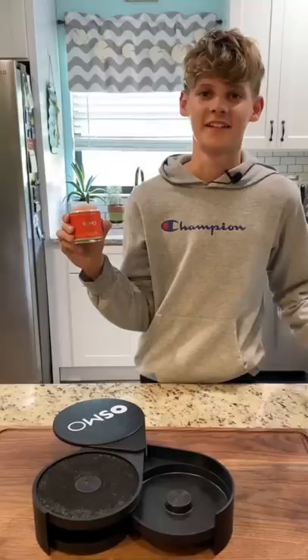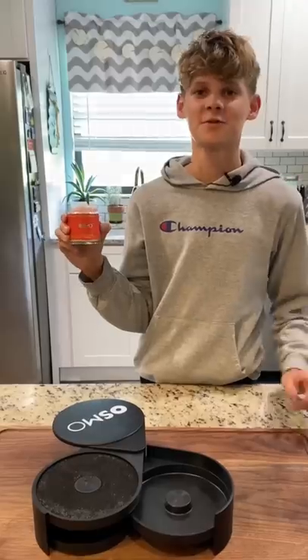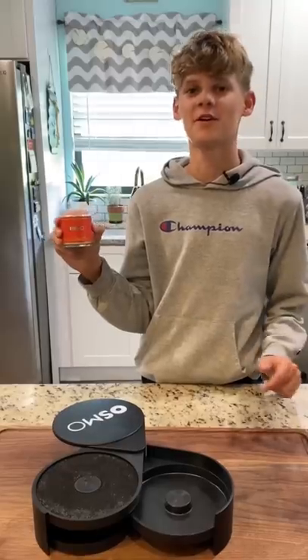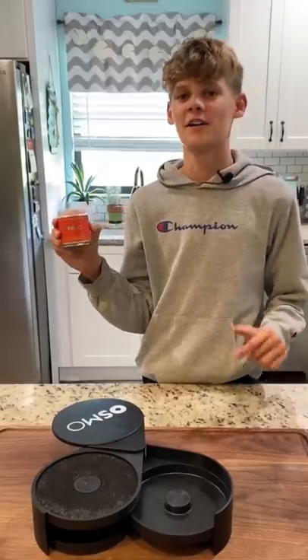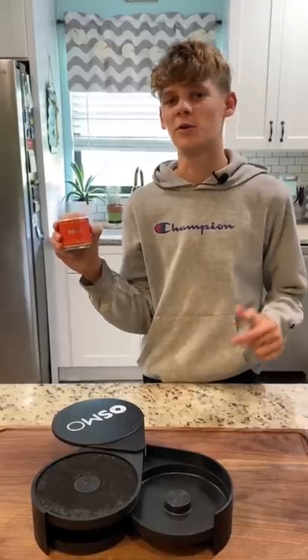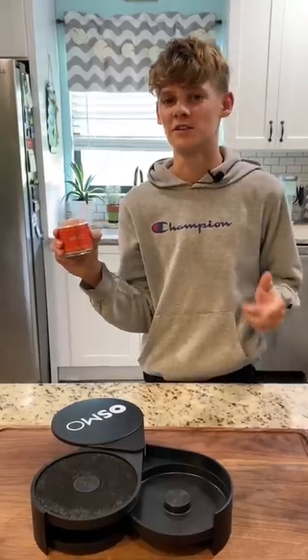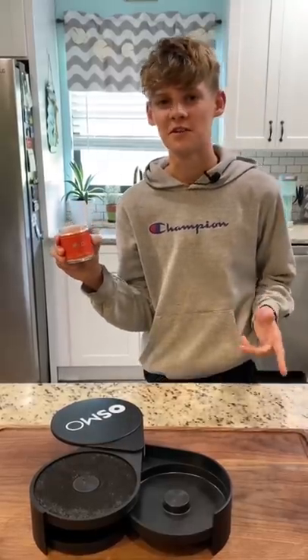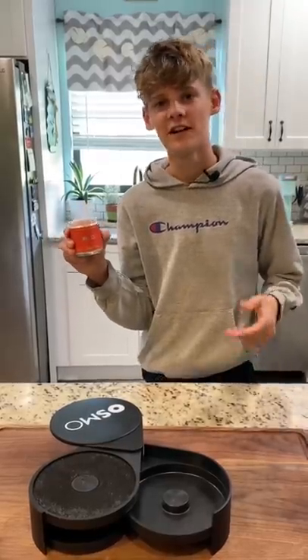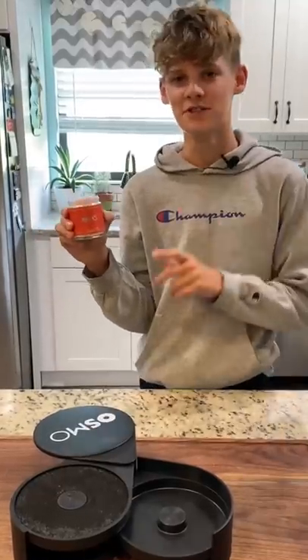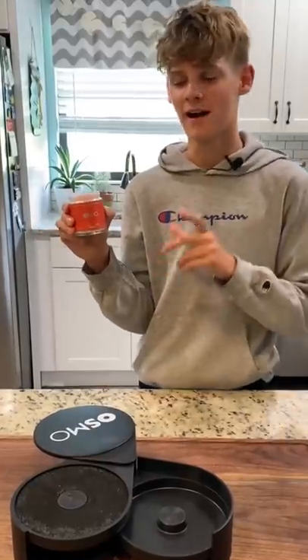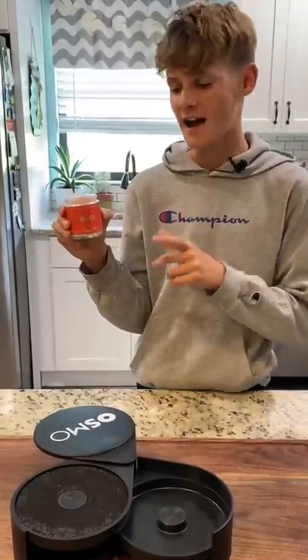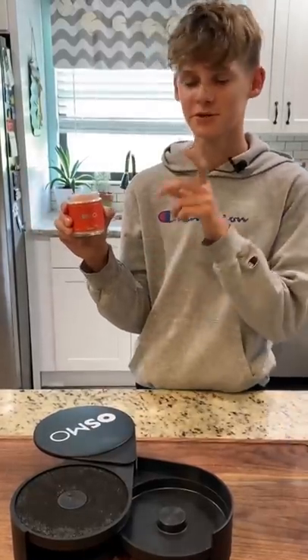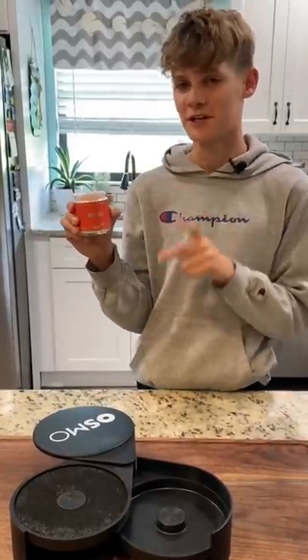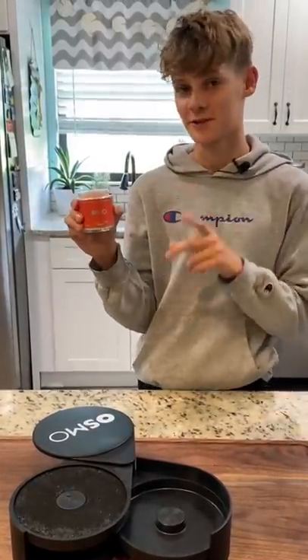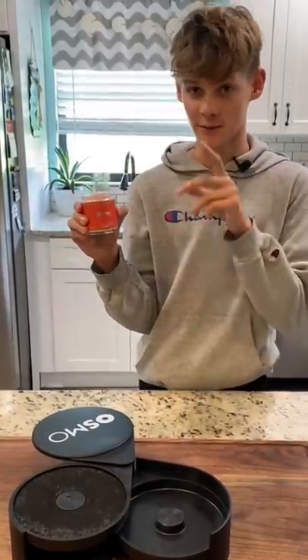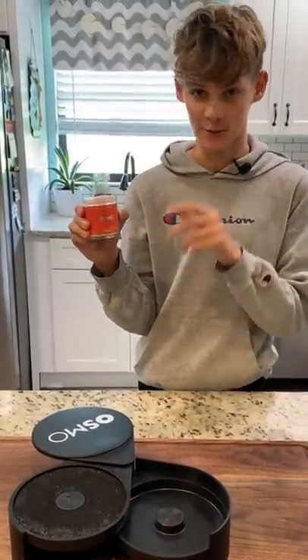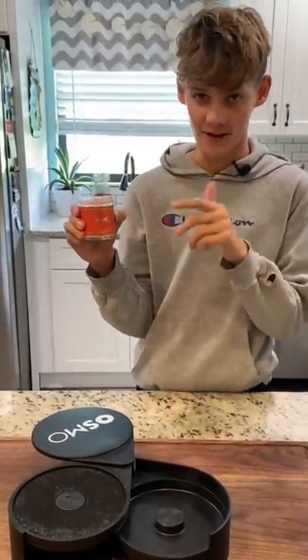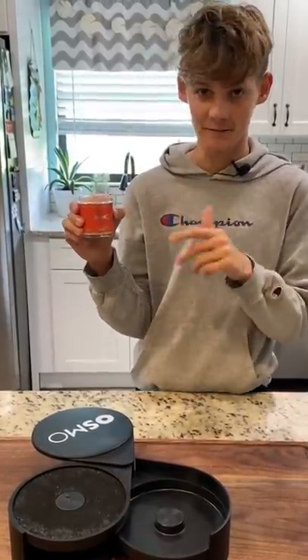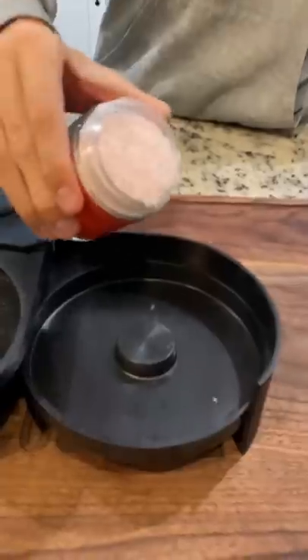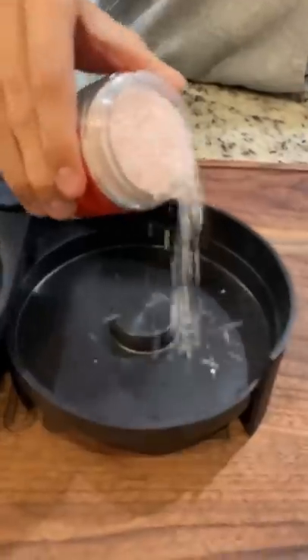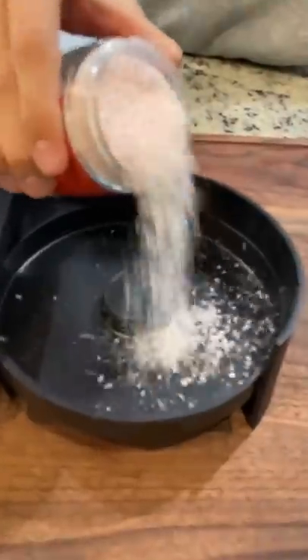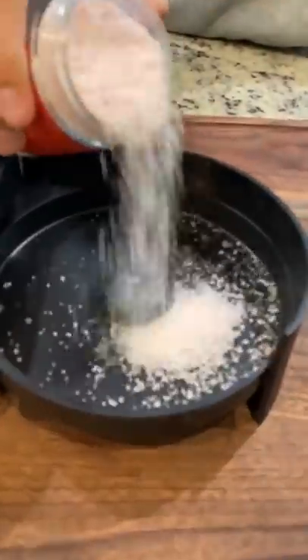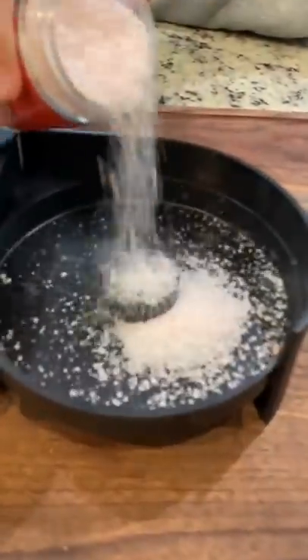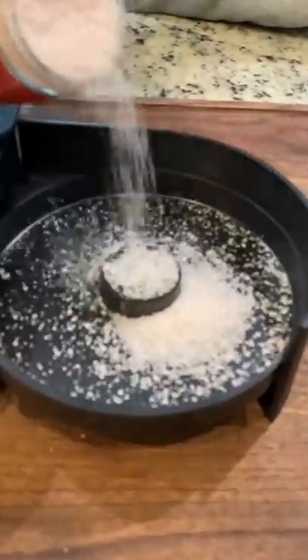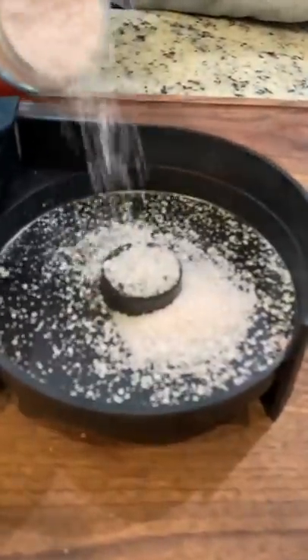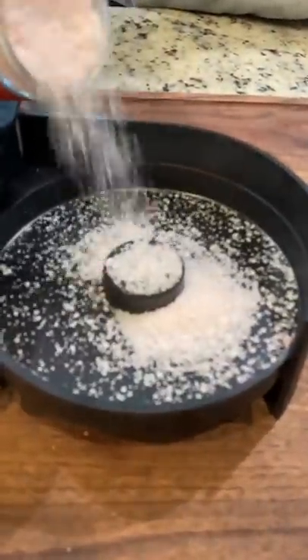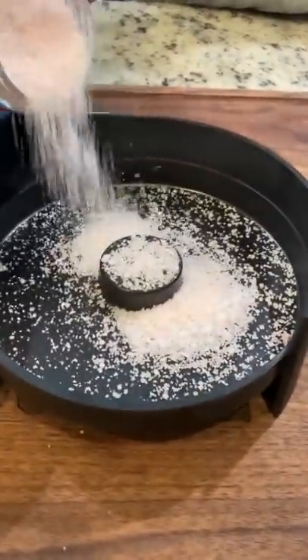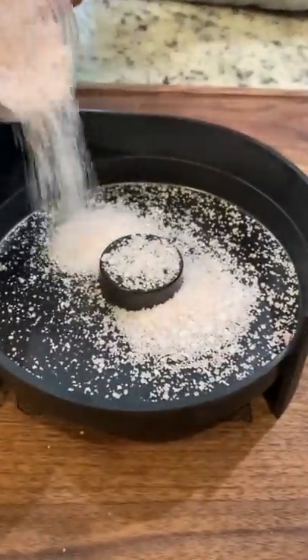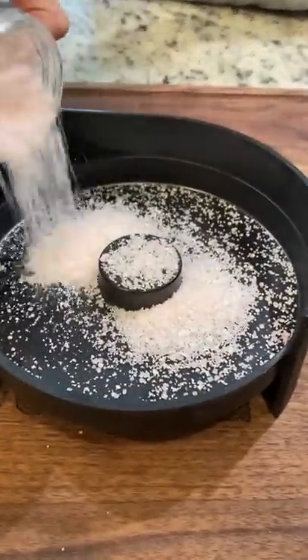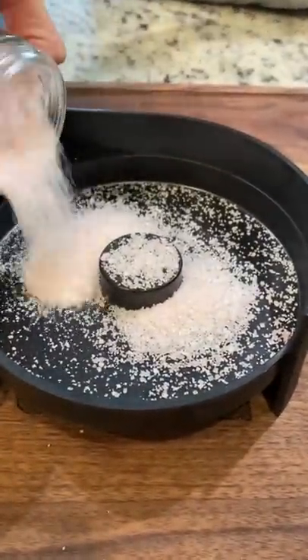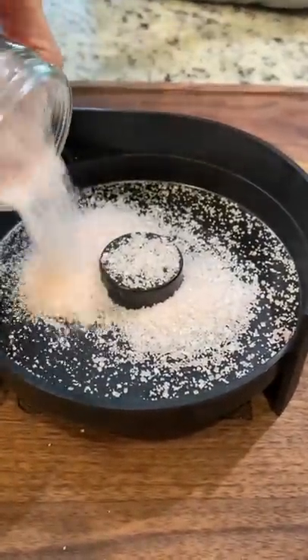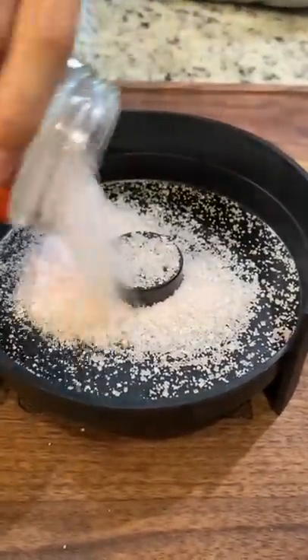Next we're gonna go ahead and pour in our salt. I'm using my absolute favorite, the grapefruit lime. You can use the link in the comments to get 10% off of any Osmo water.